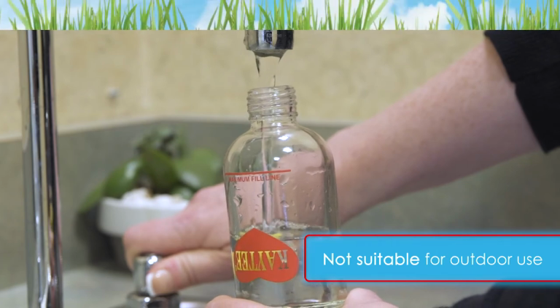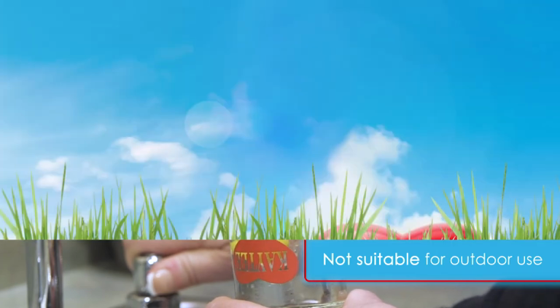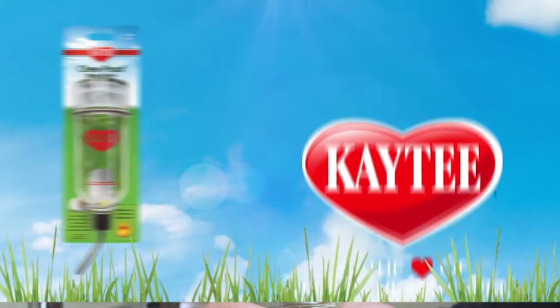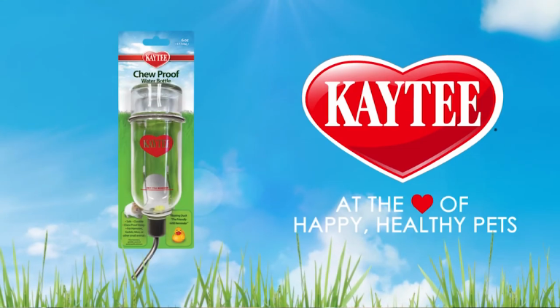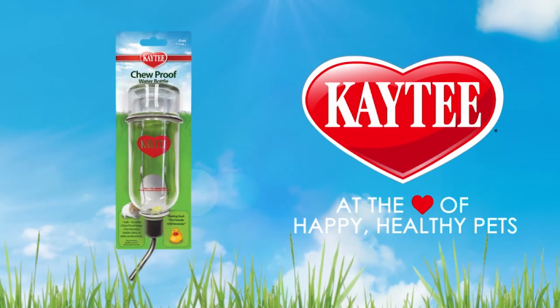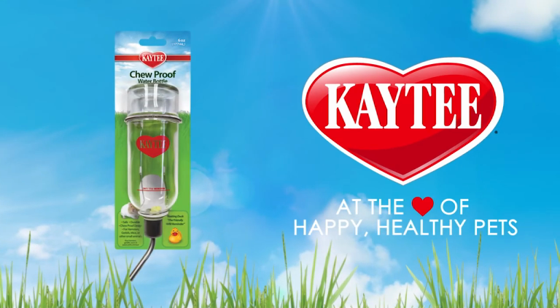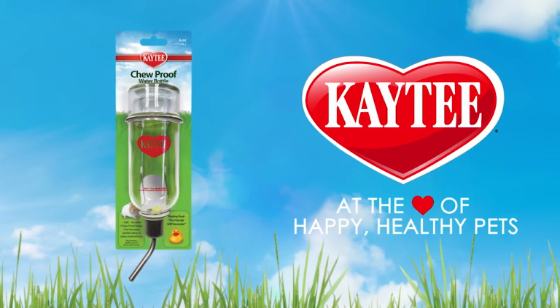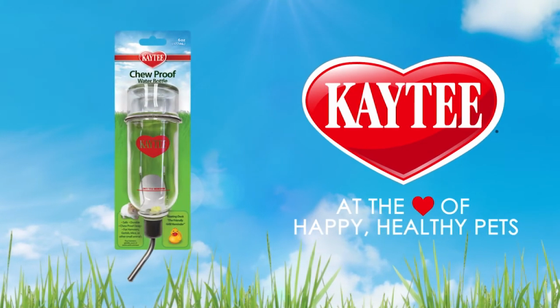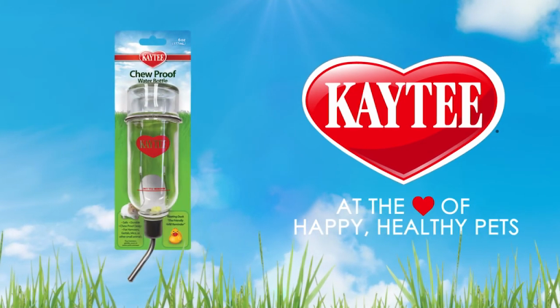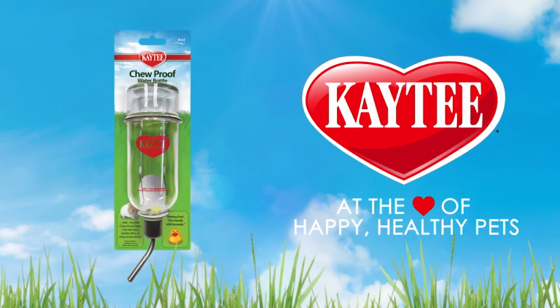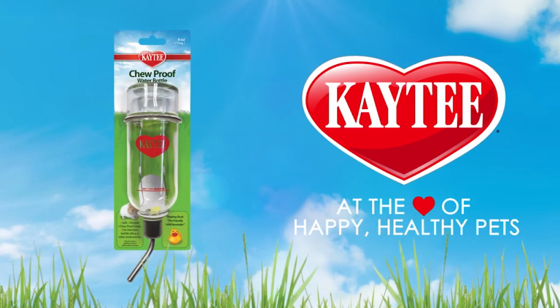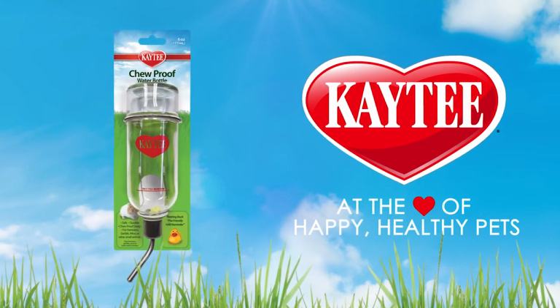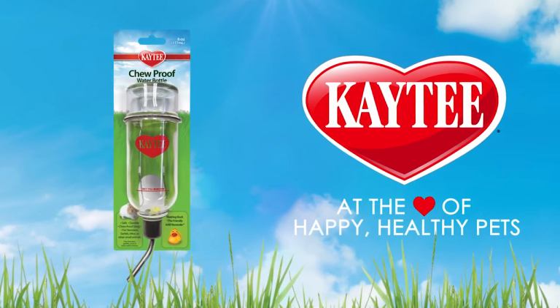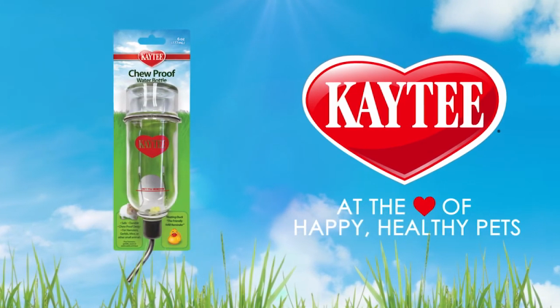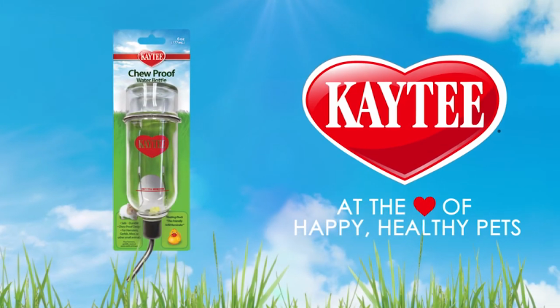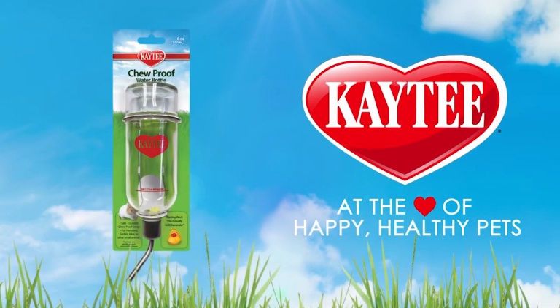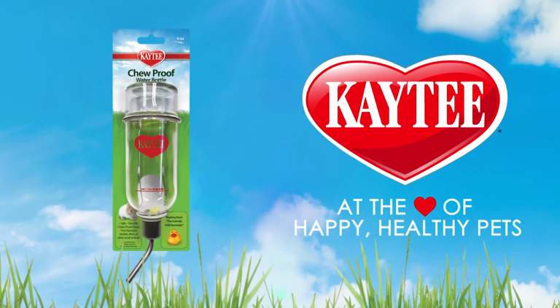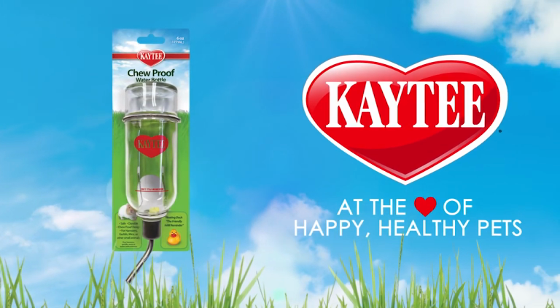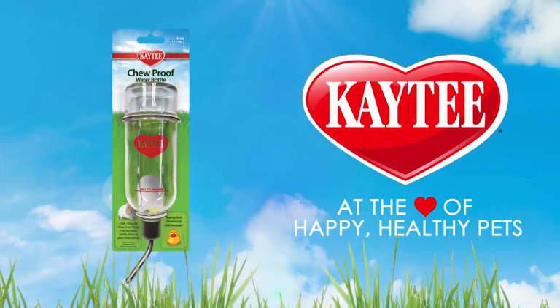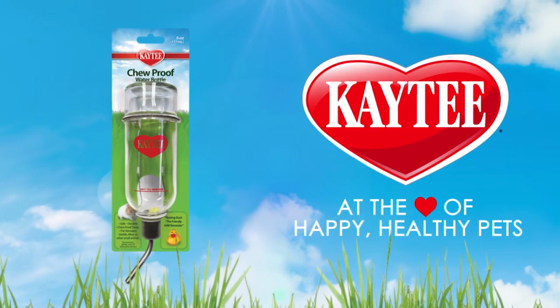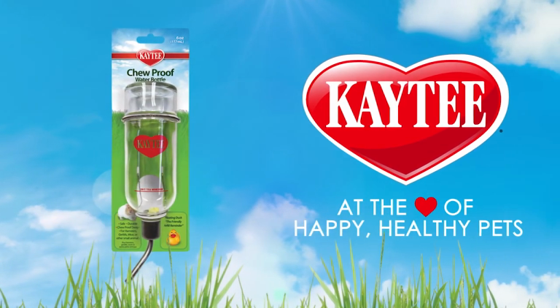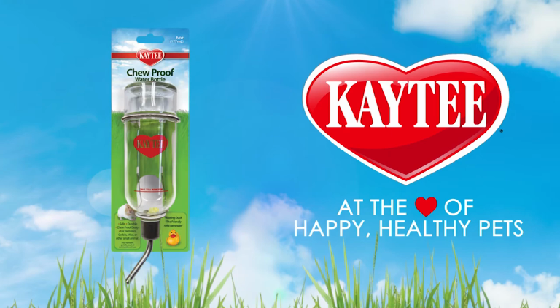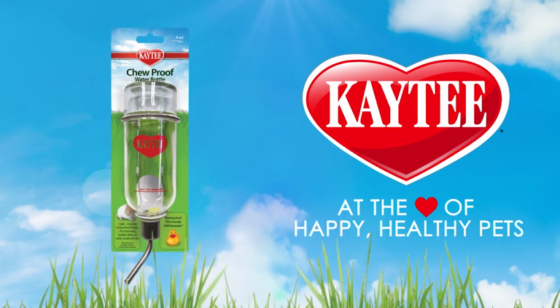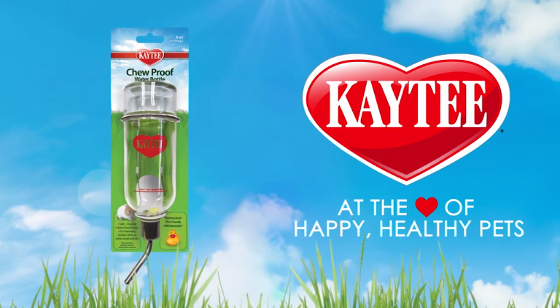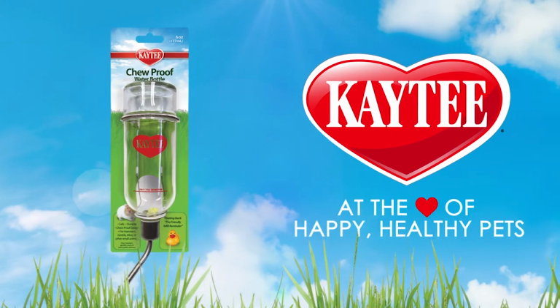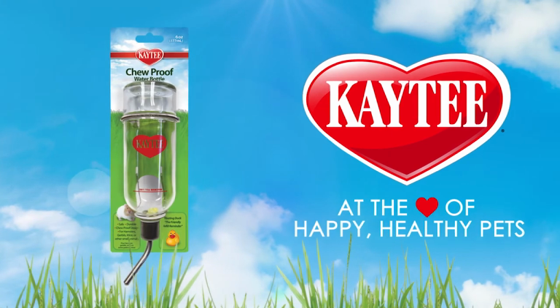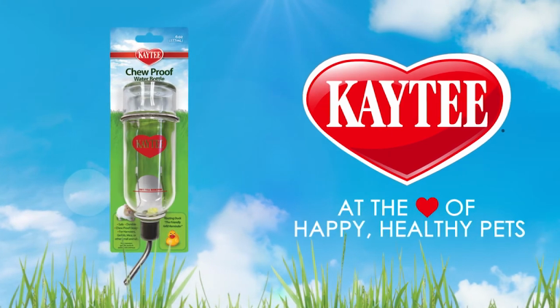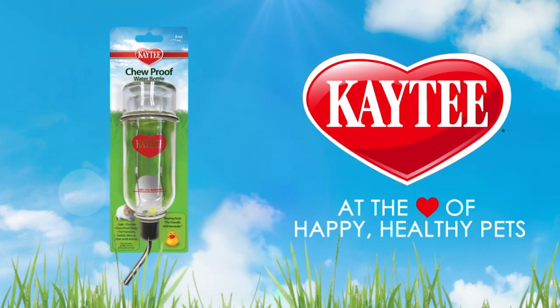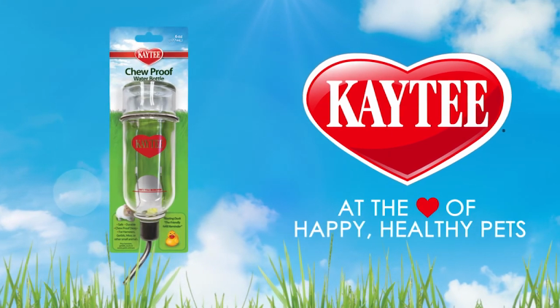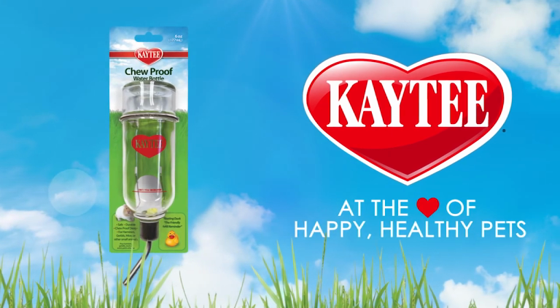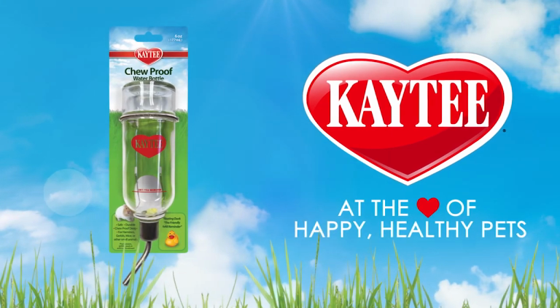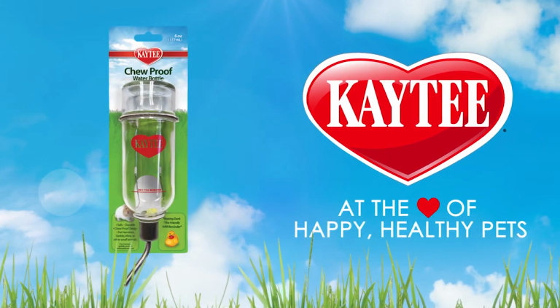For more tips and information on how to keep your small pet happy and healthy, go to KT.com.